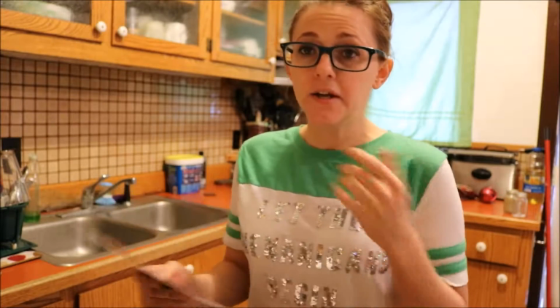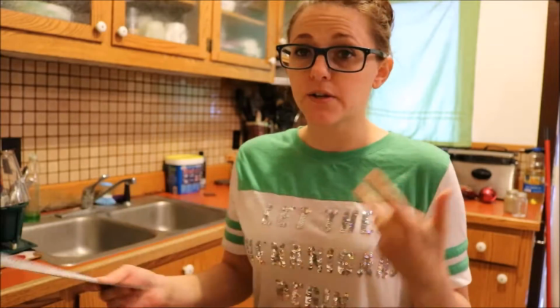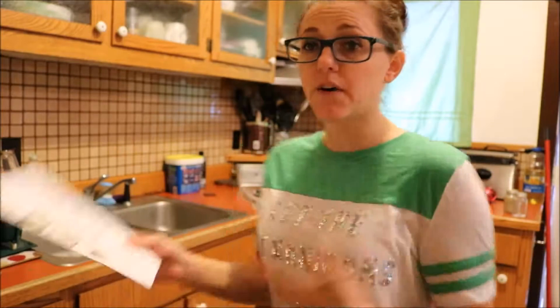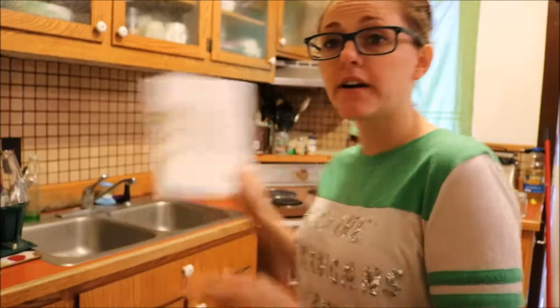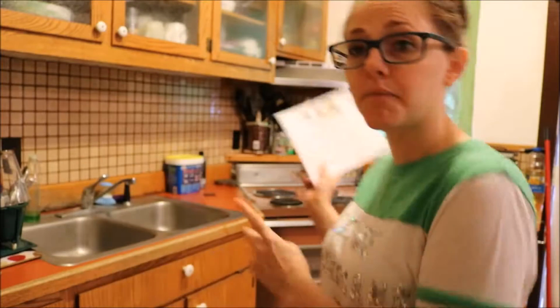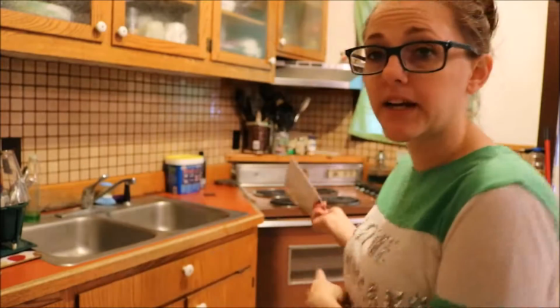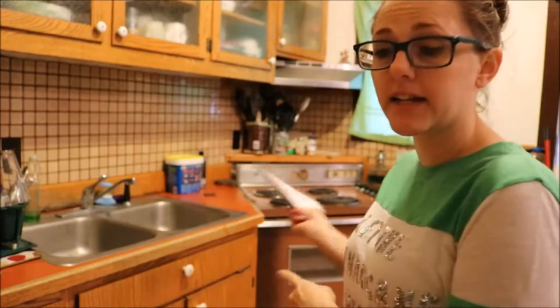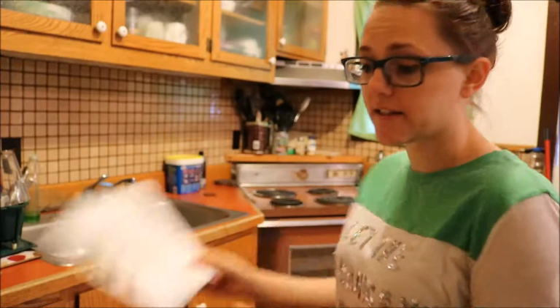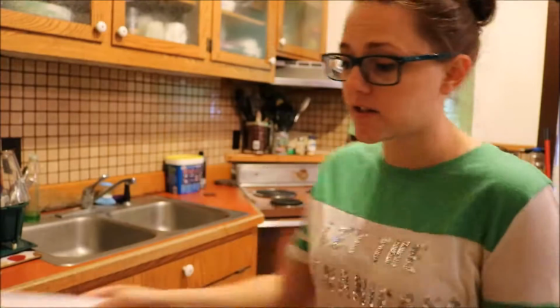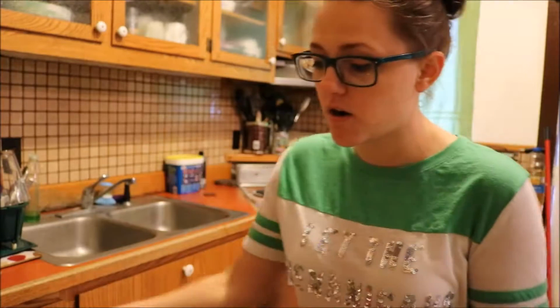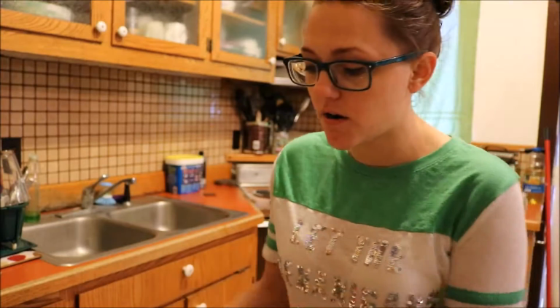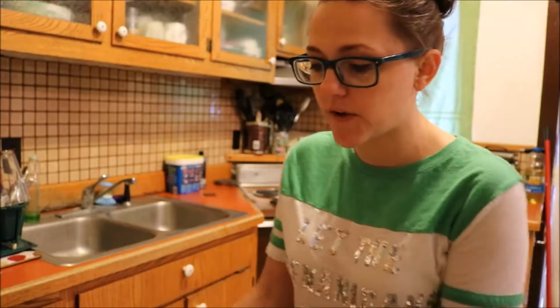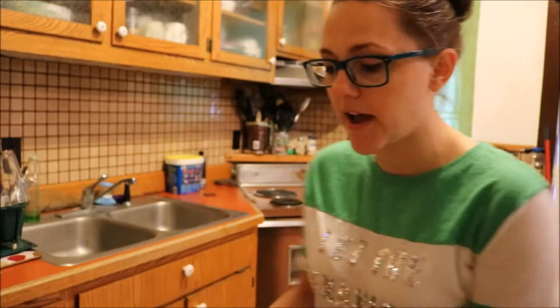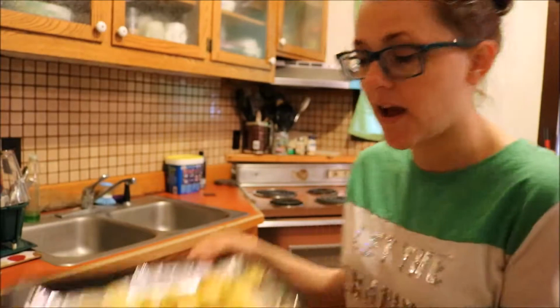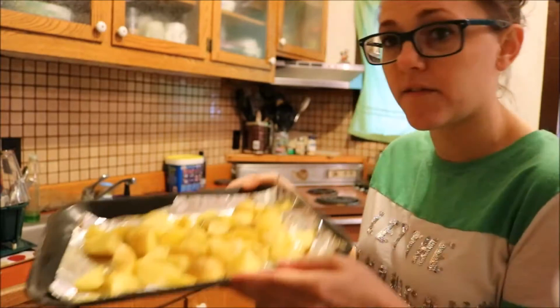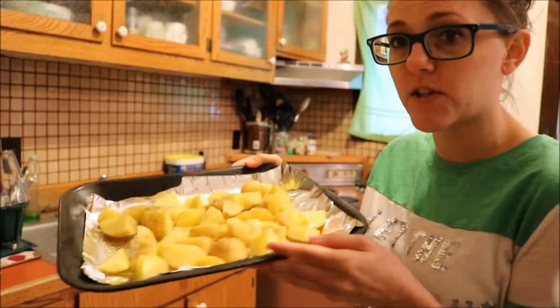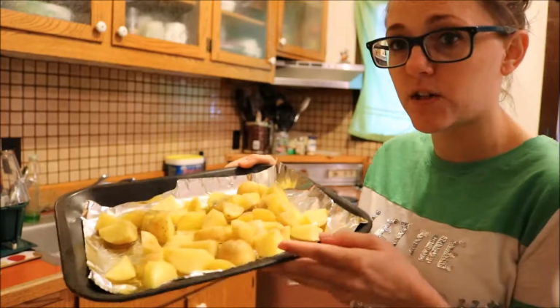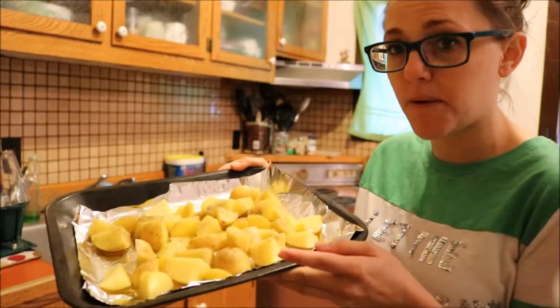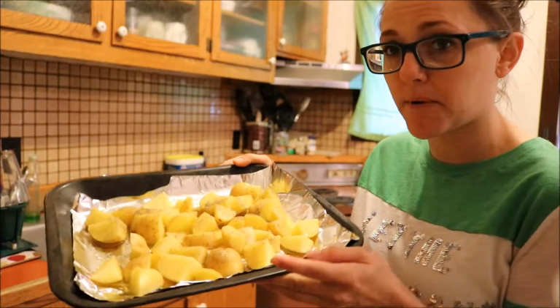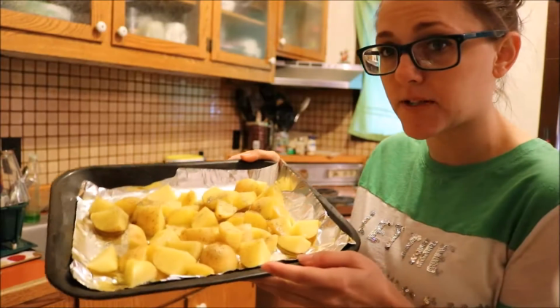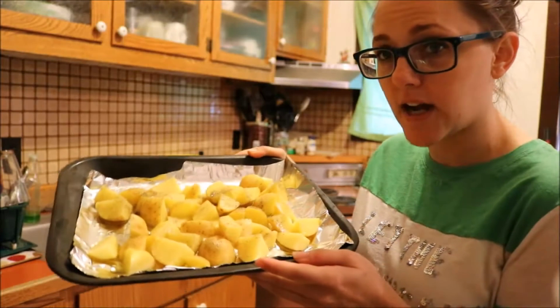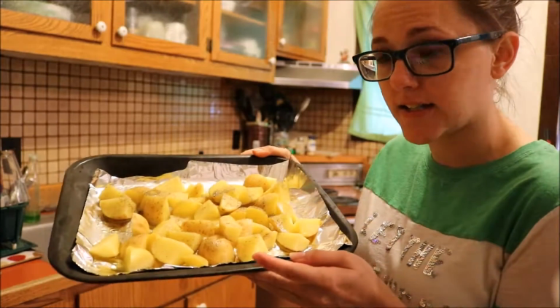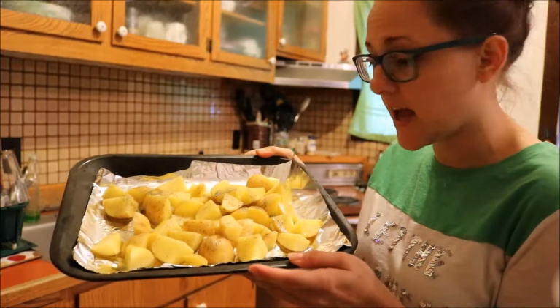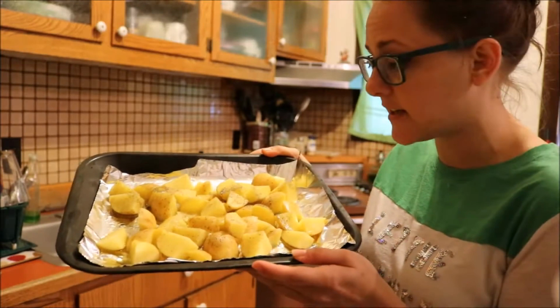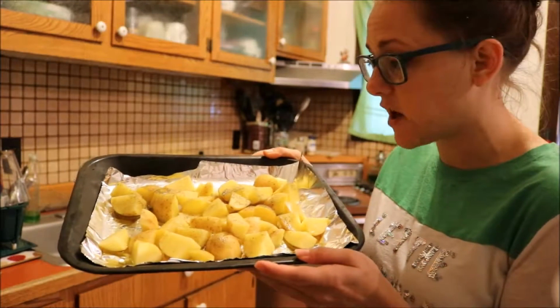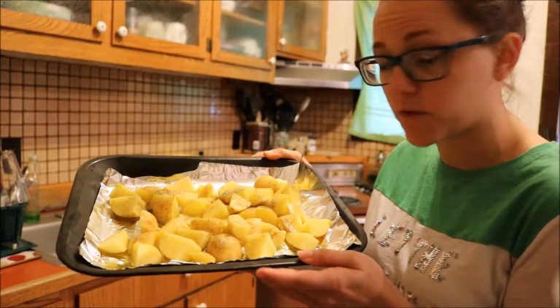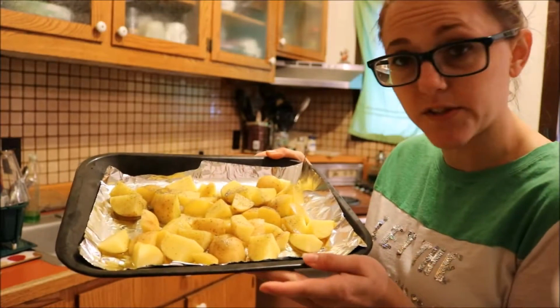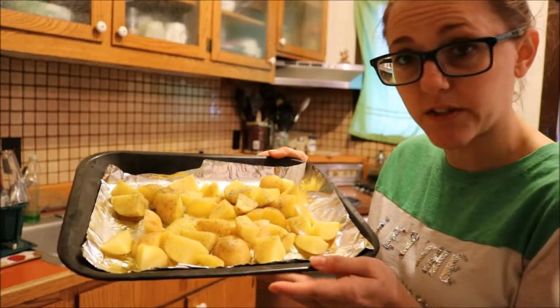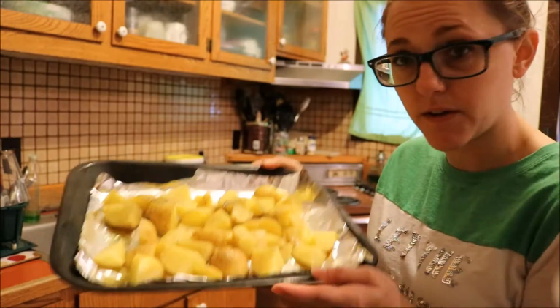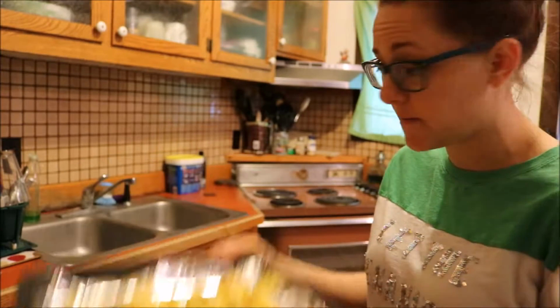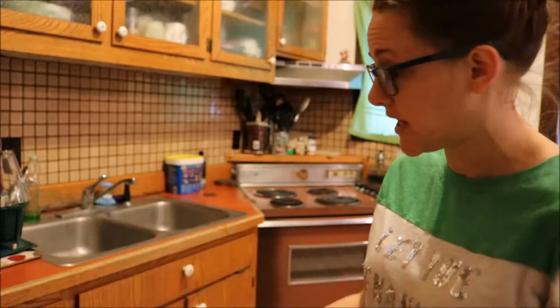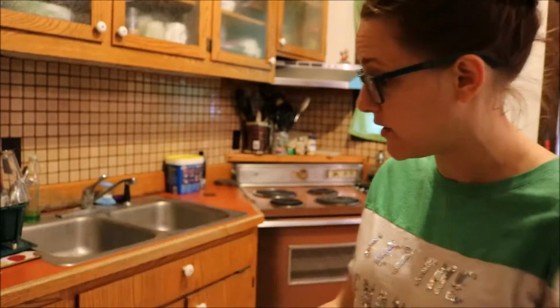I've already preheated the oven. I have salt, pepper, cut and olive-oil-drizzled potatoes ready to go.